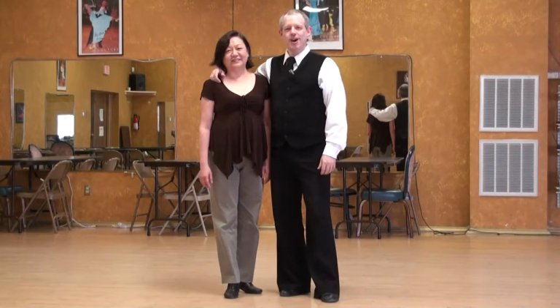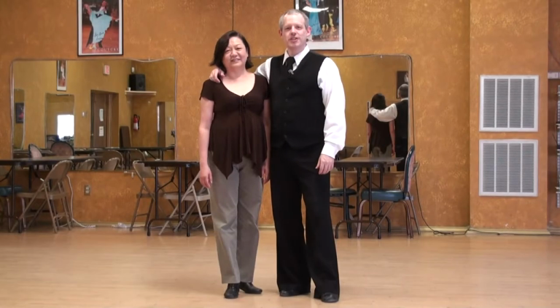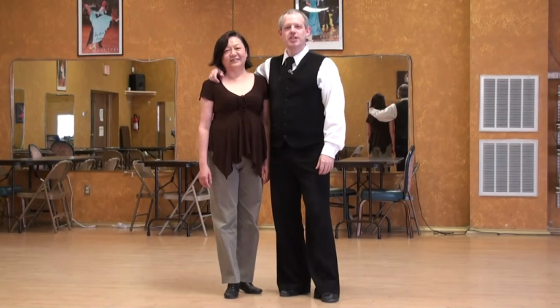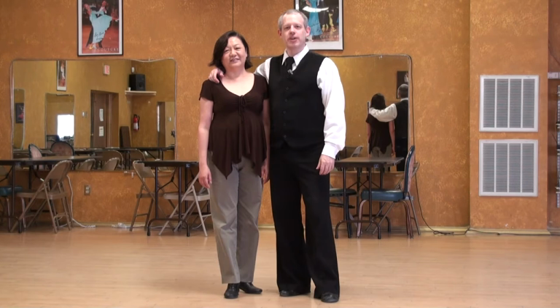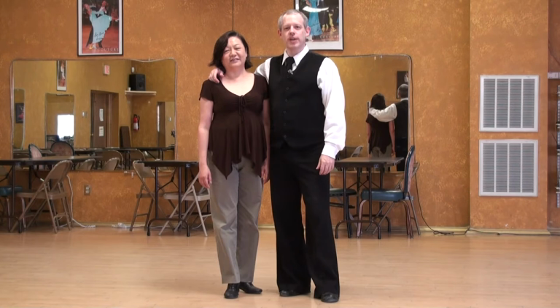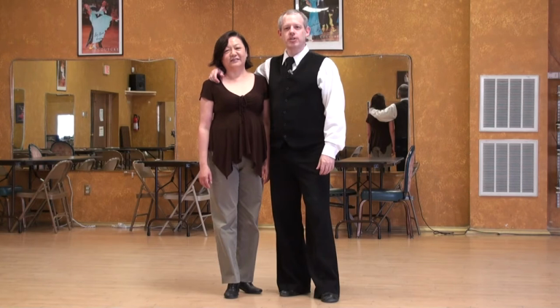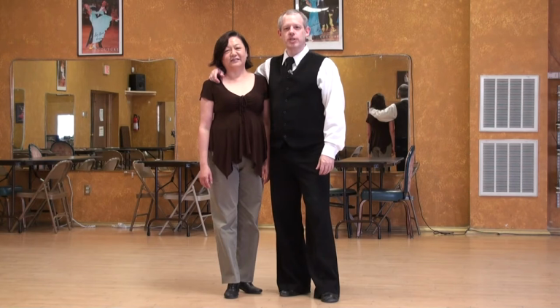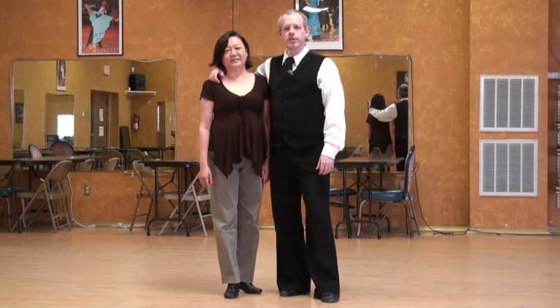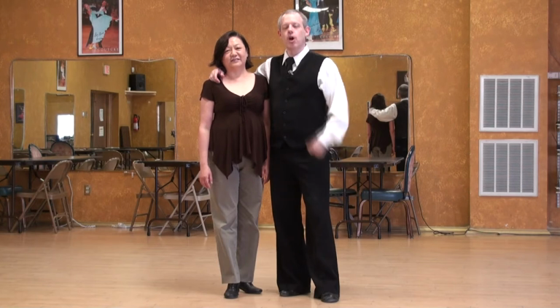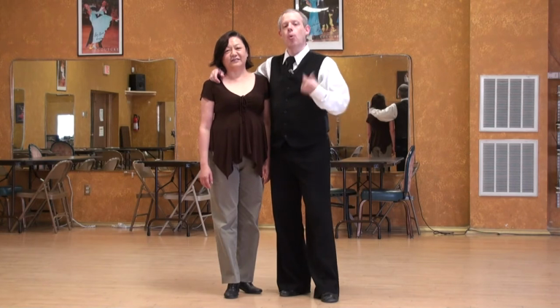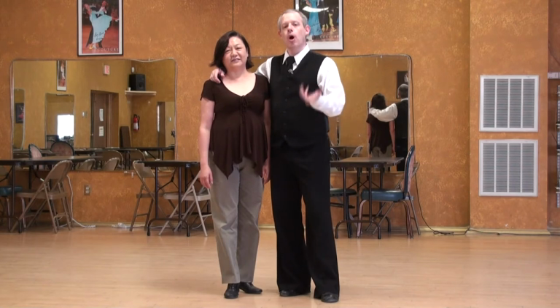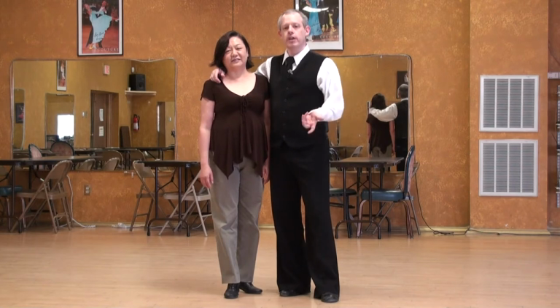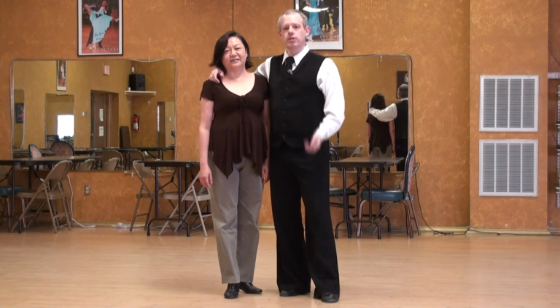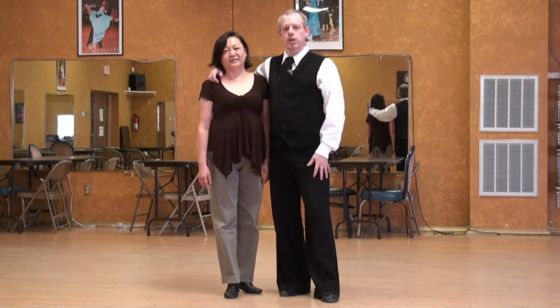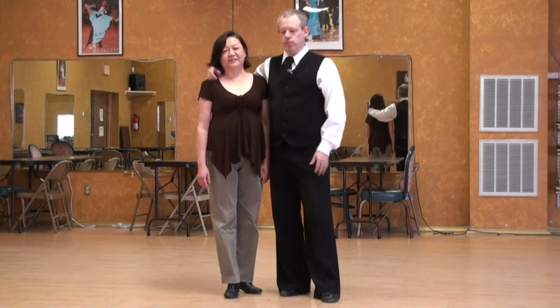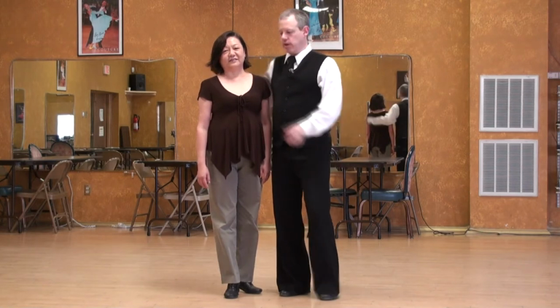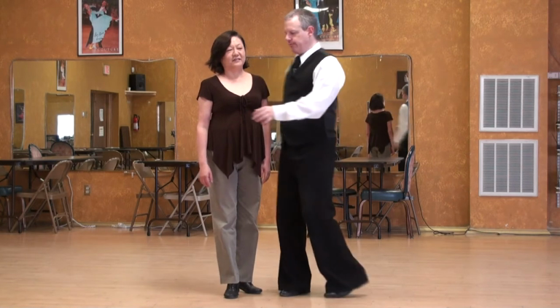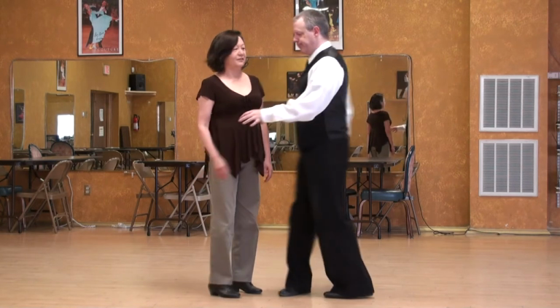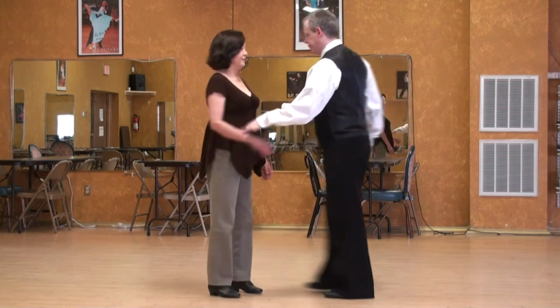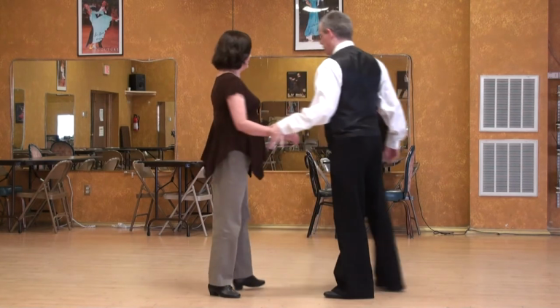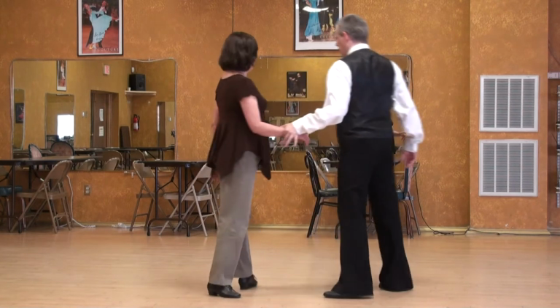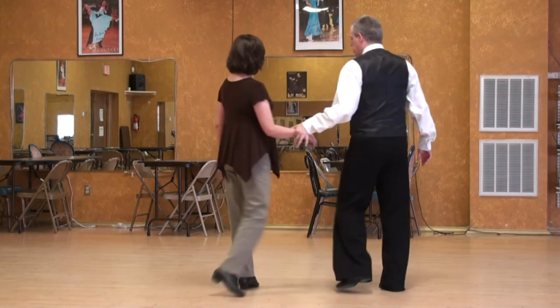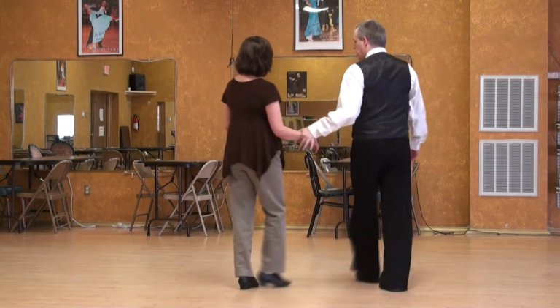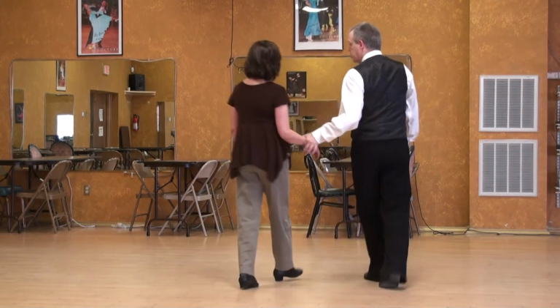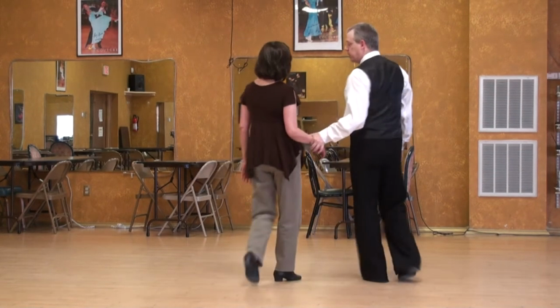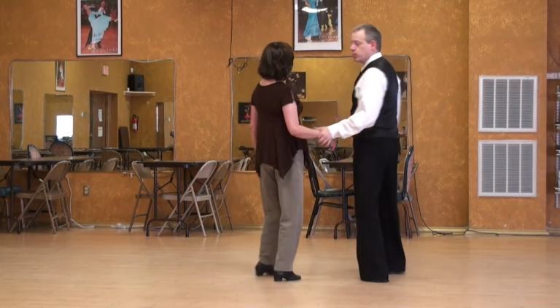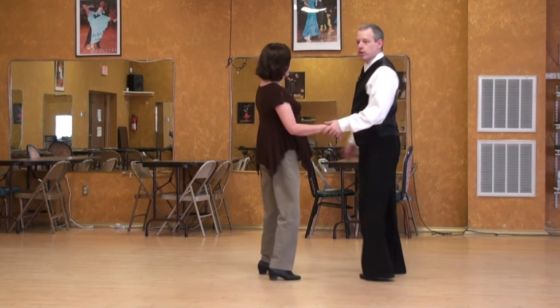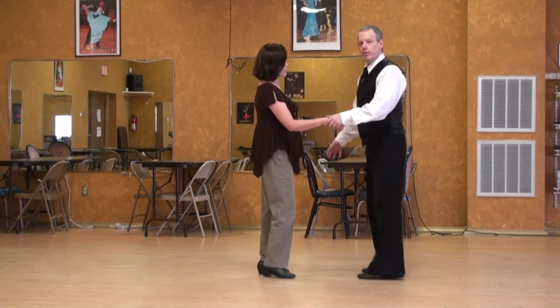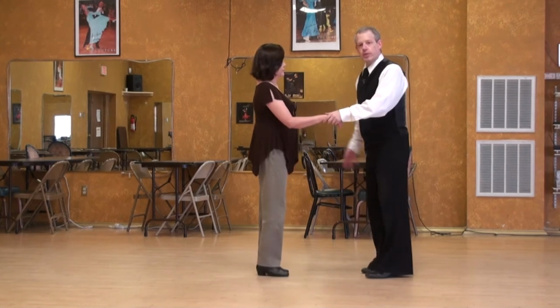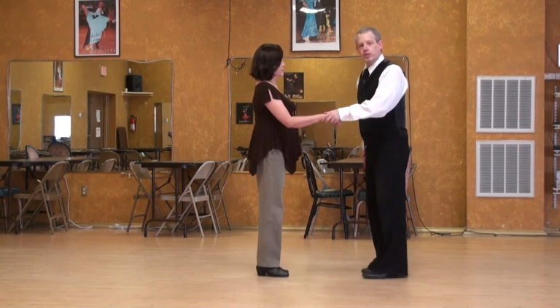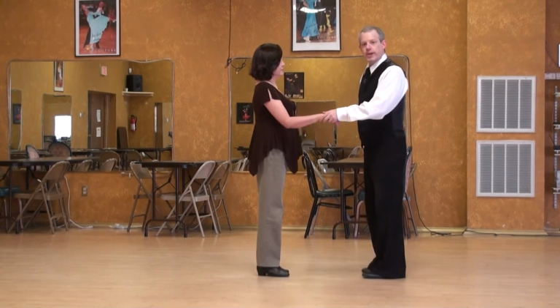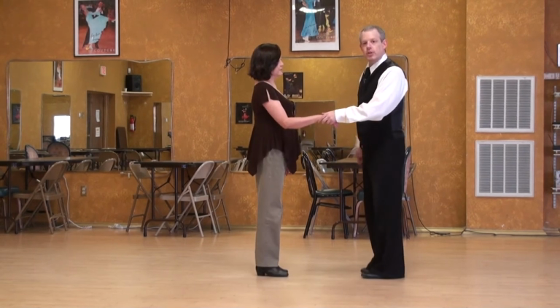Argentine Tango lecture series: walking into La Crusada. The last piece we started with the lead's right foot.